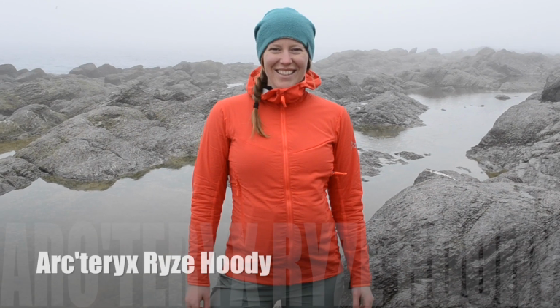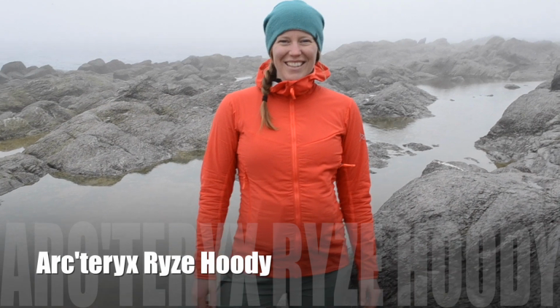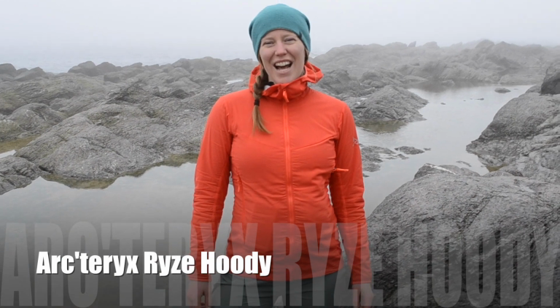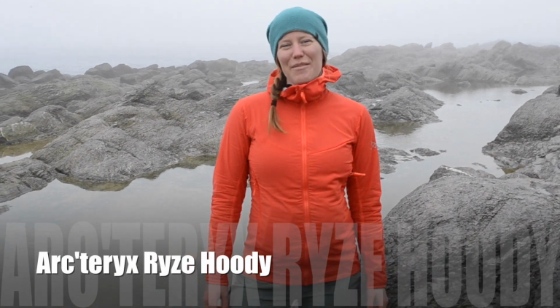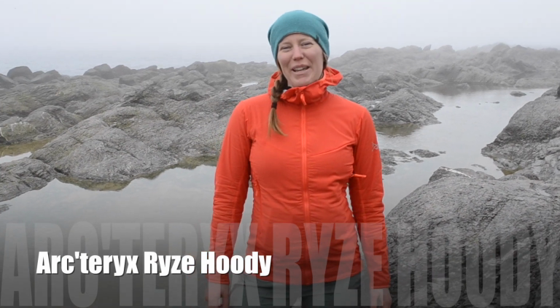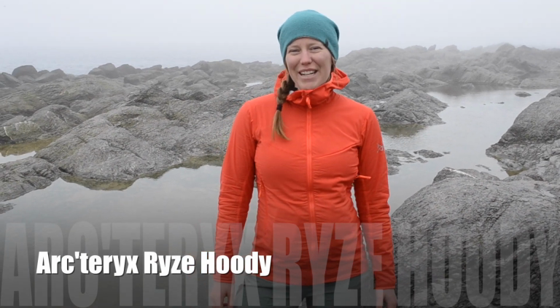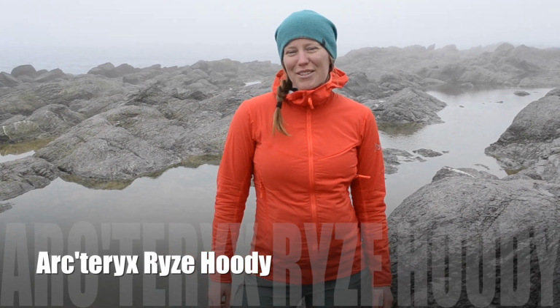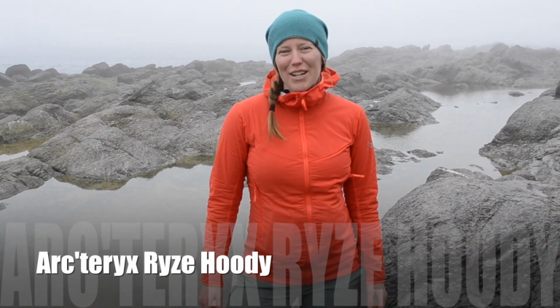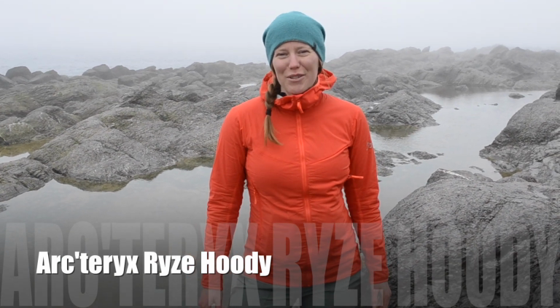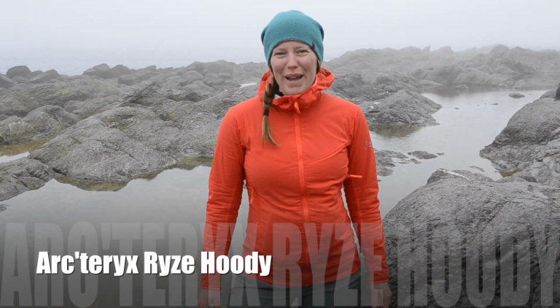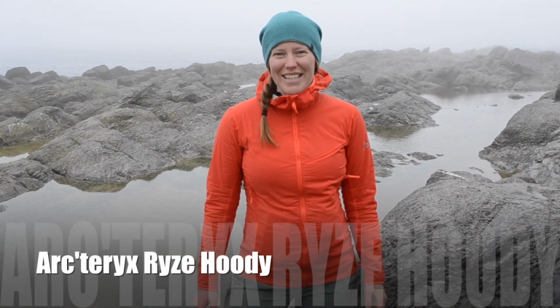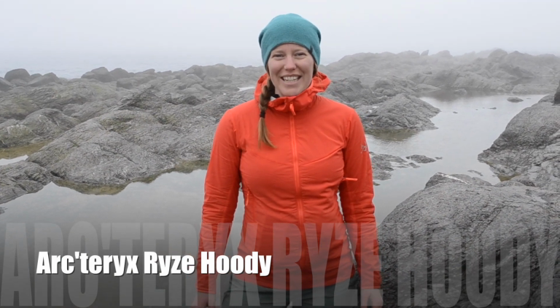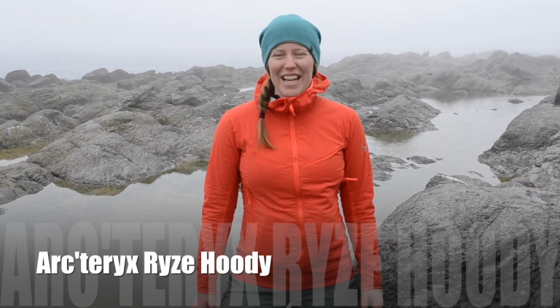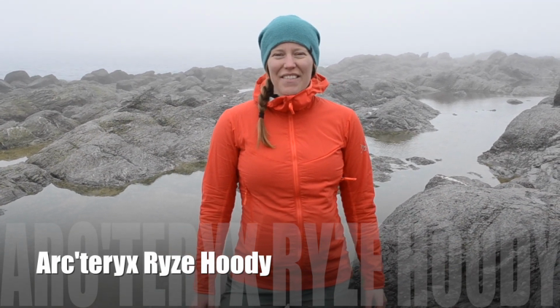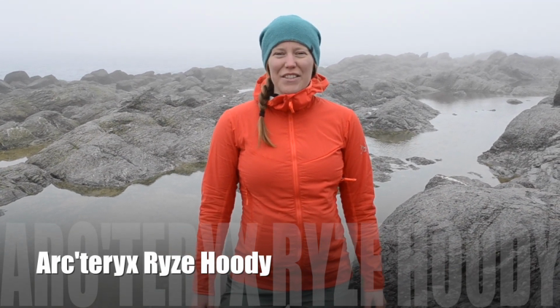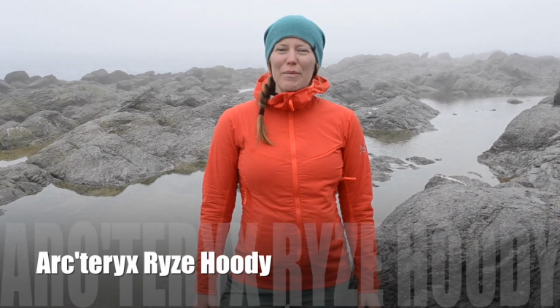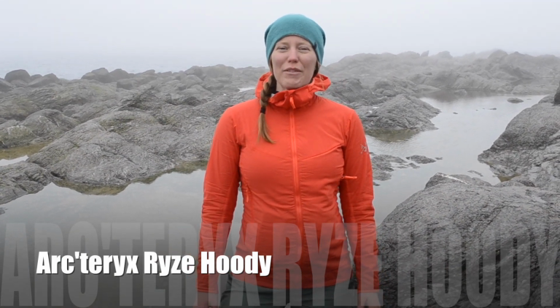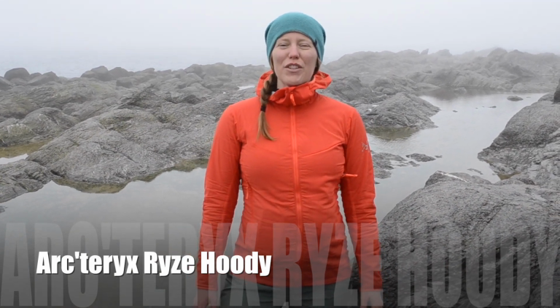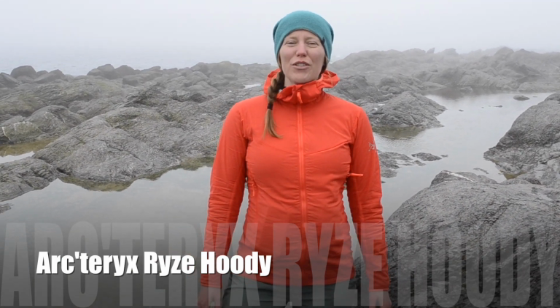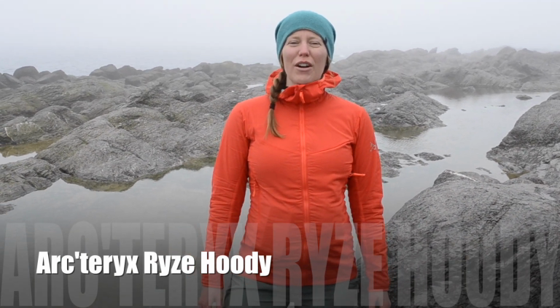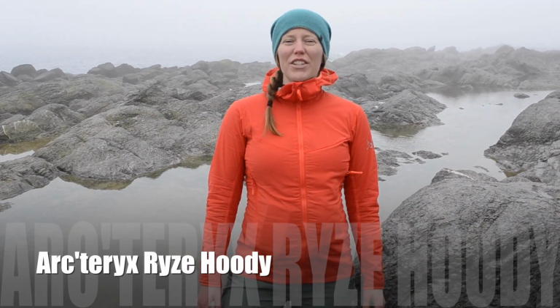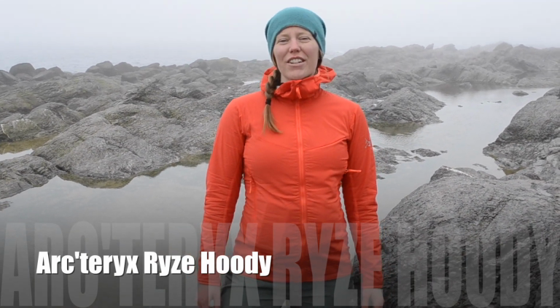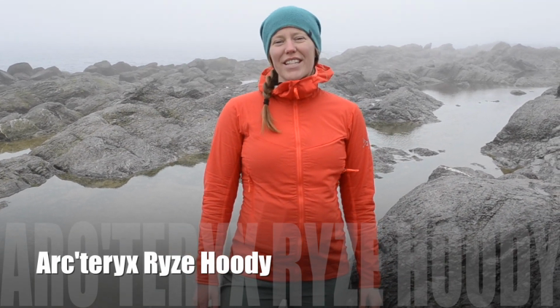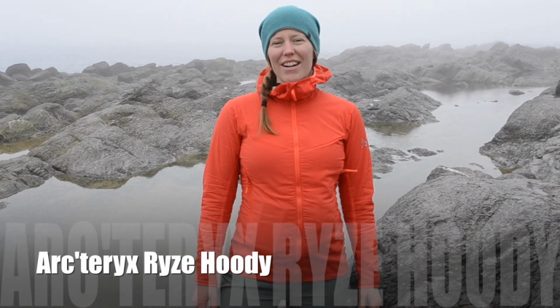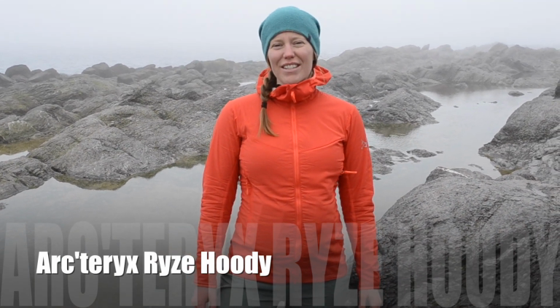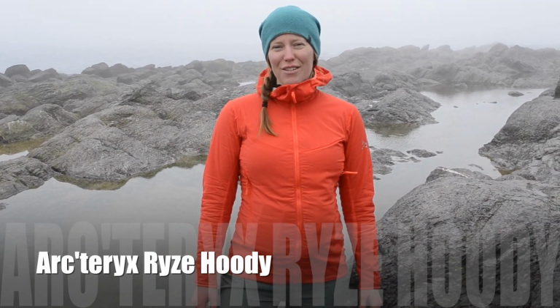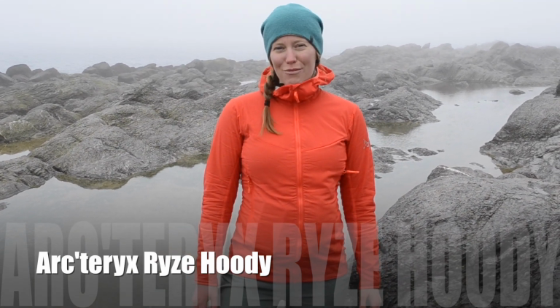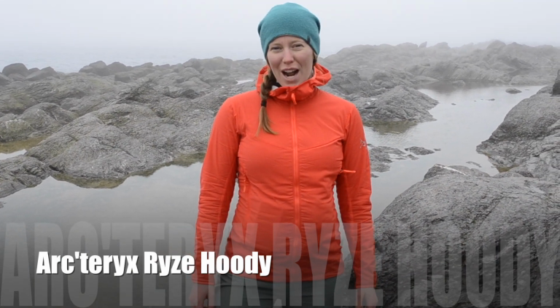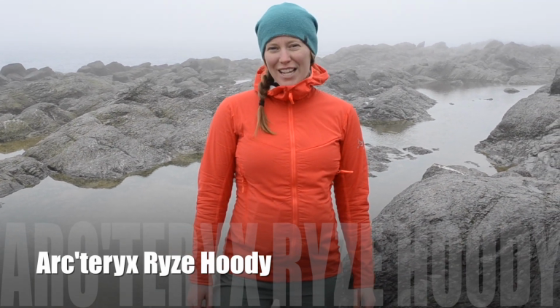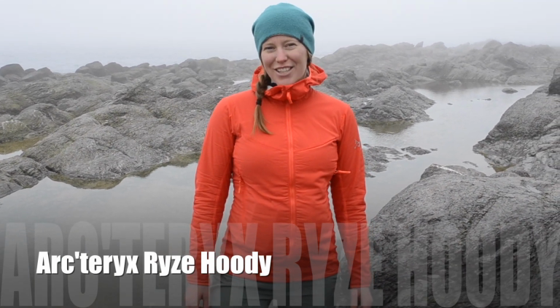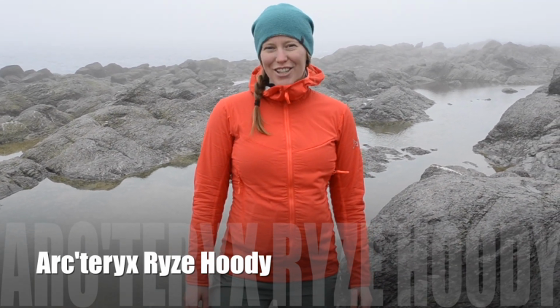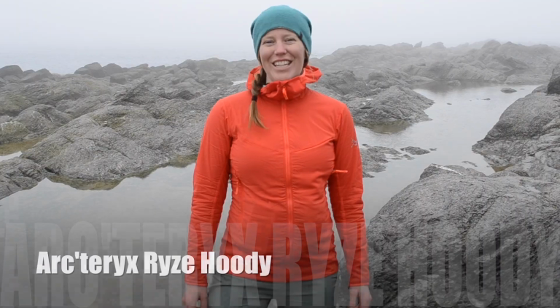Hi, I'm Katie with Get Out There Magazine. This is my review of the Arc'teryx Rise Hoodie.